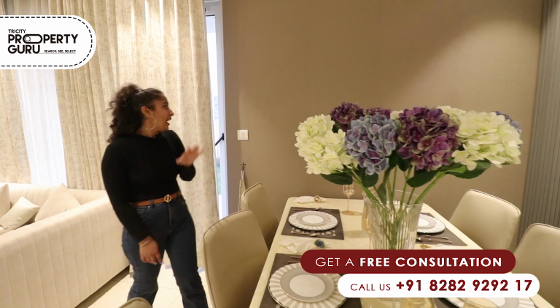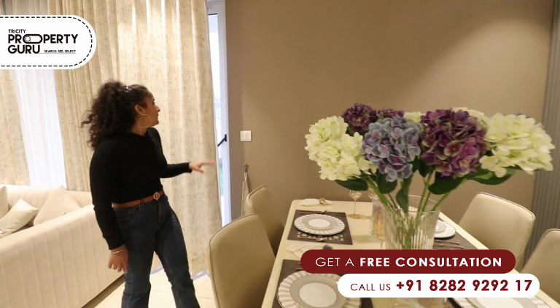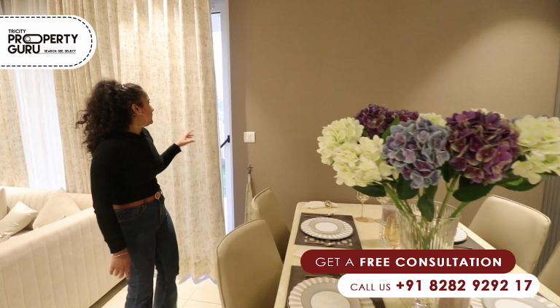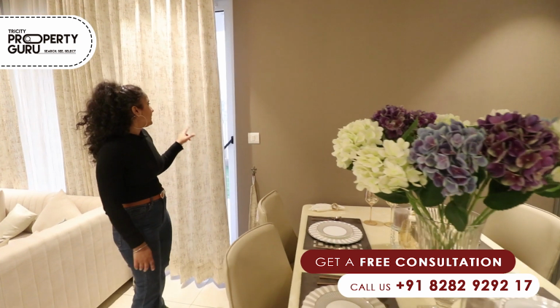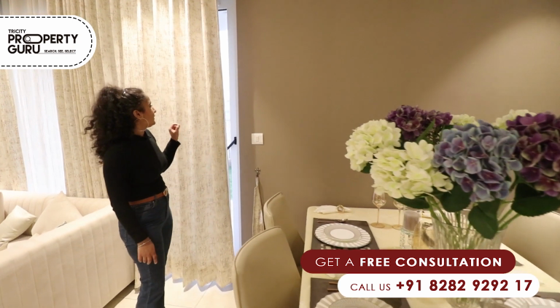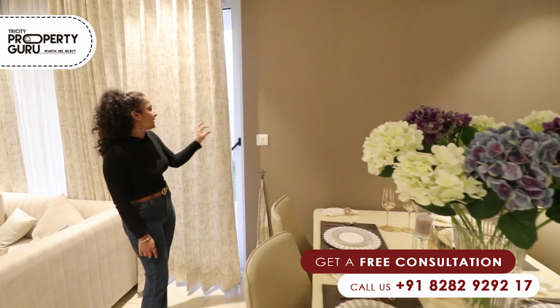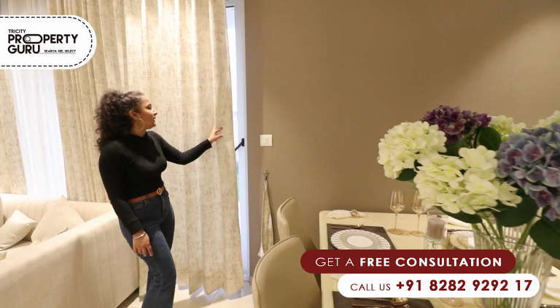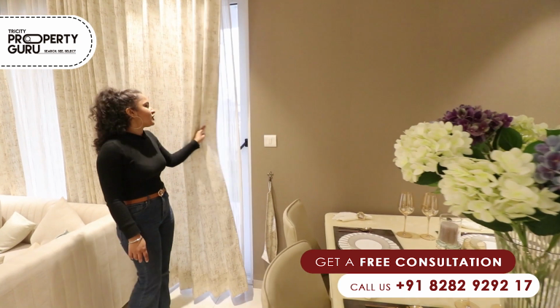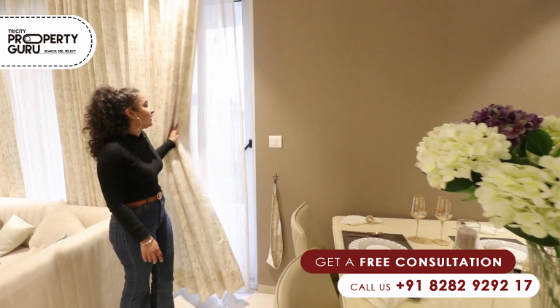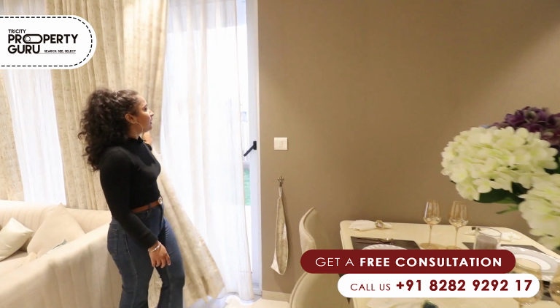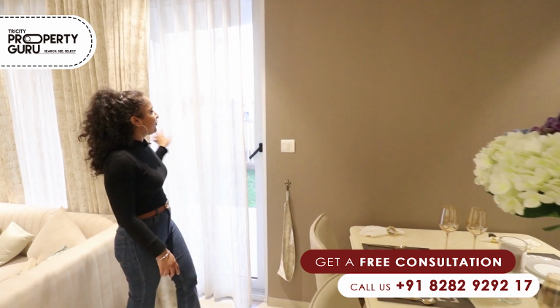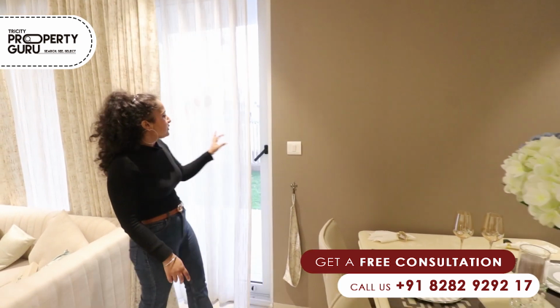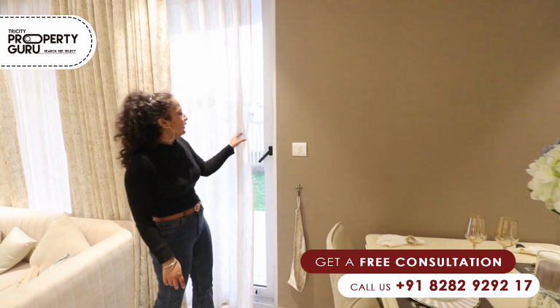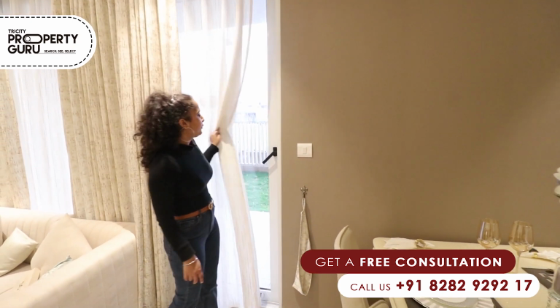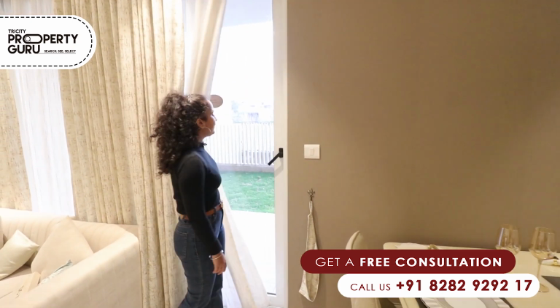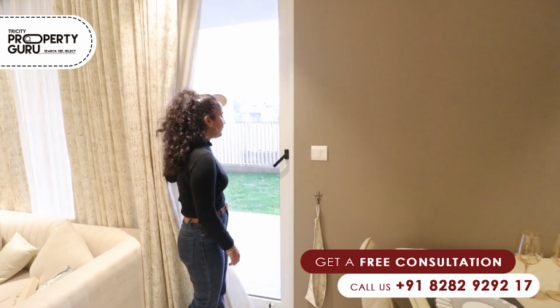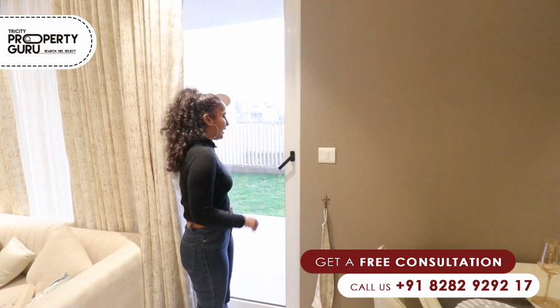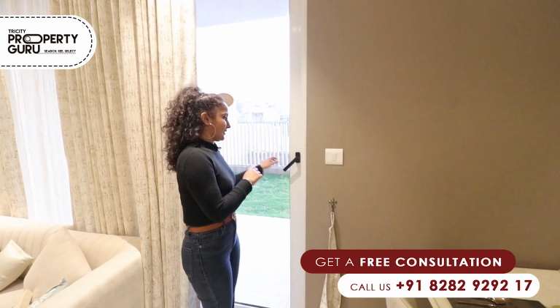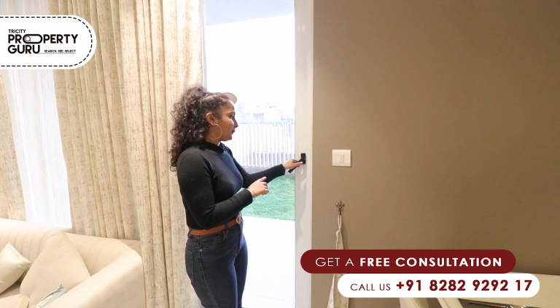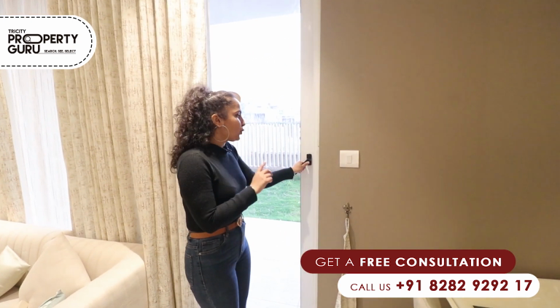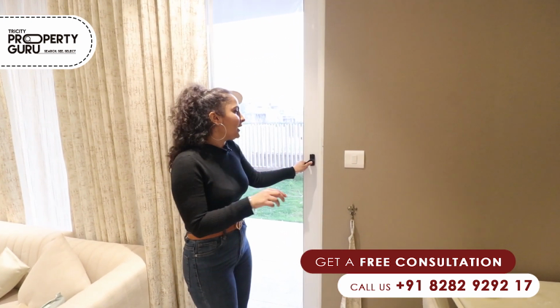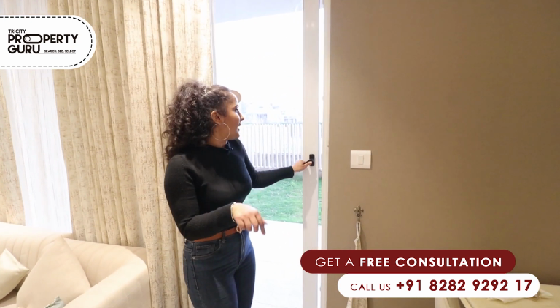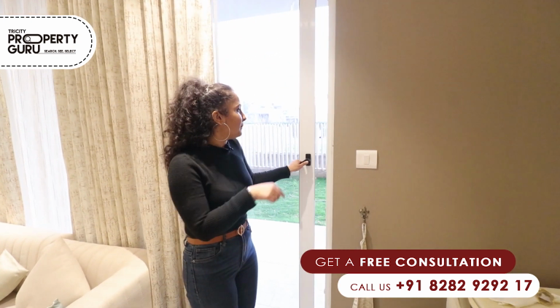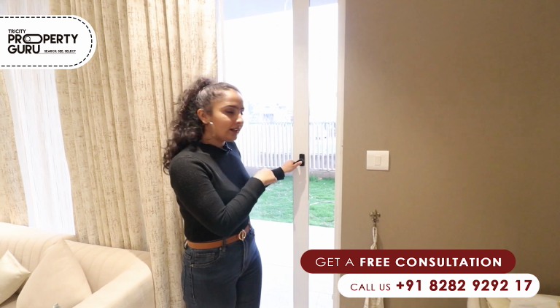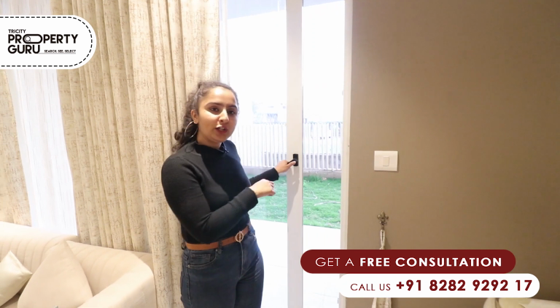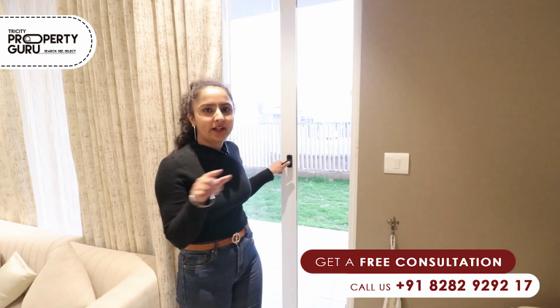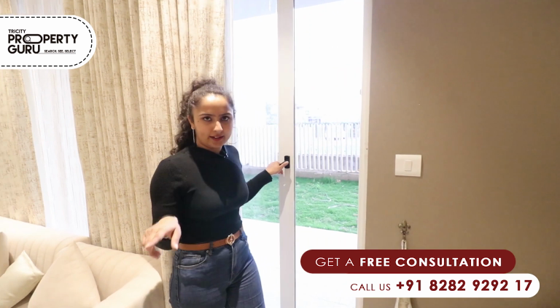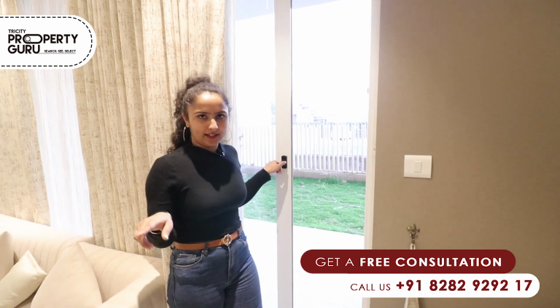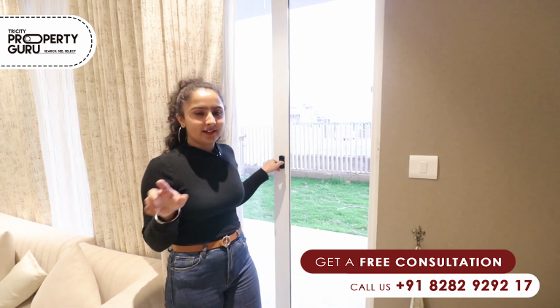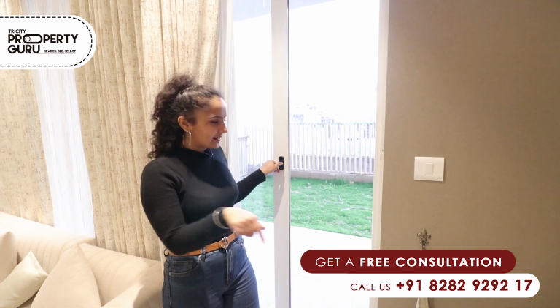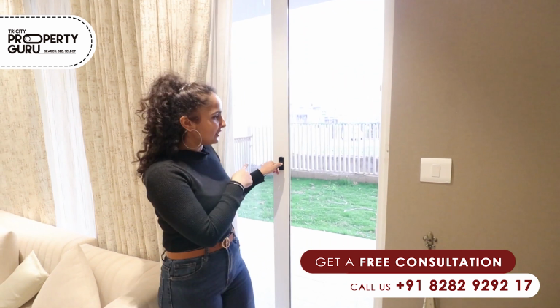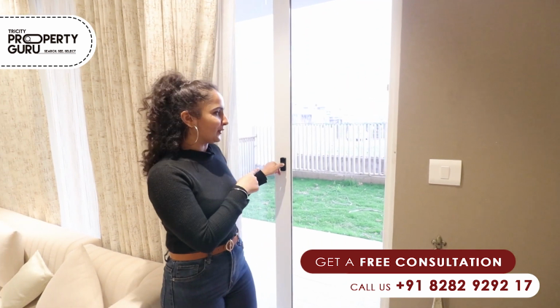Here, behind our curtains, there are French windows with toughened glass, which connects our living area to our balcony. Let's have a look!